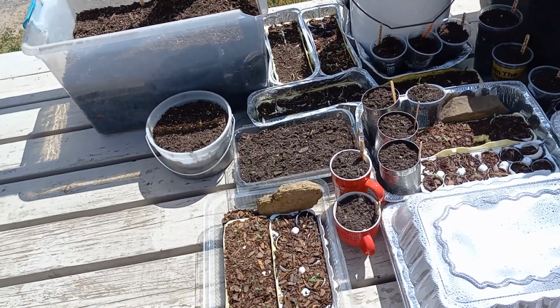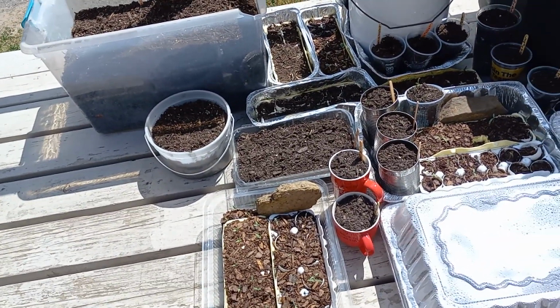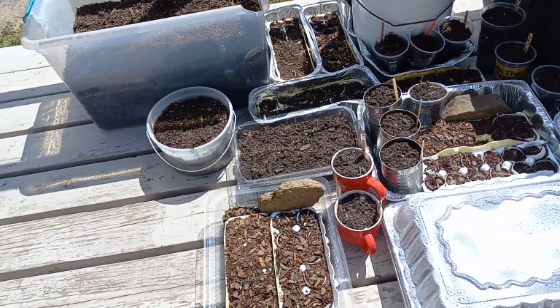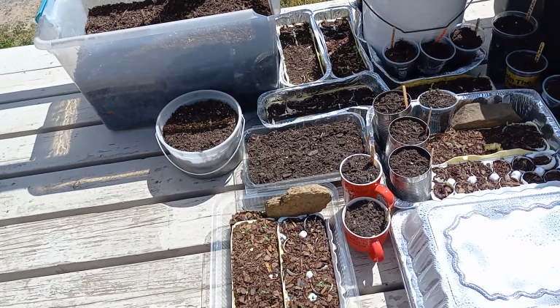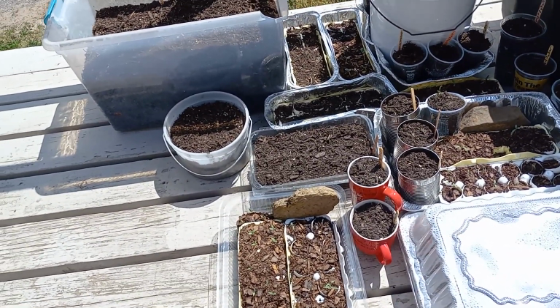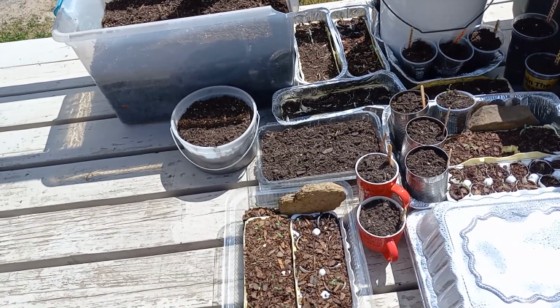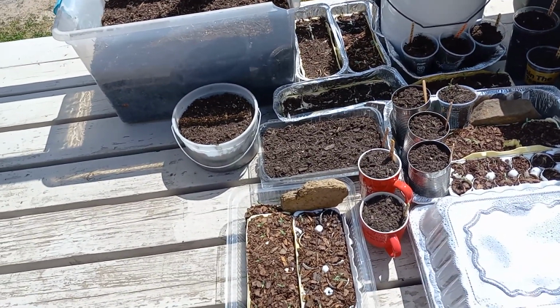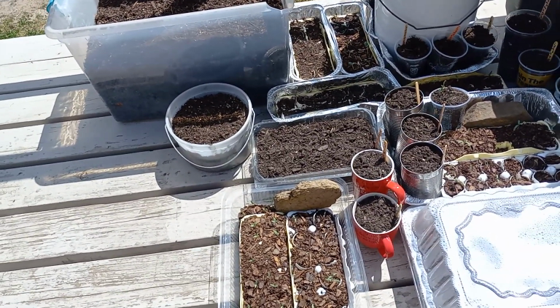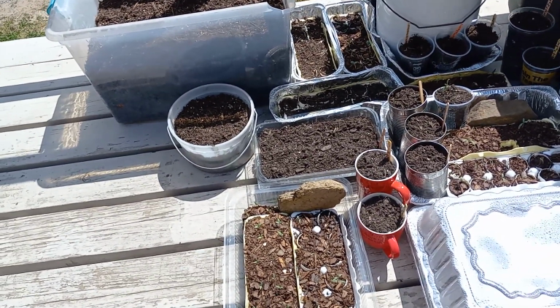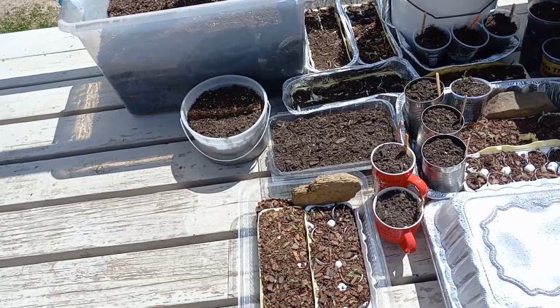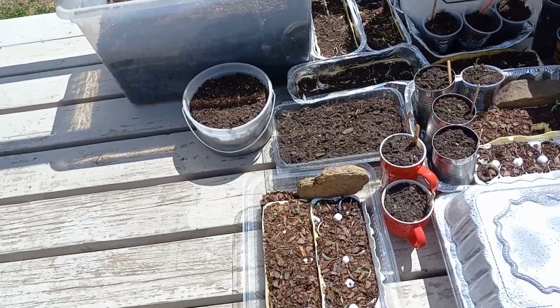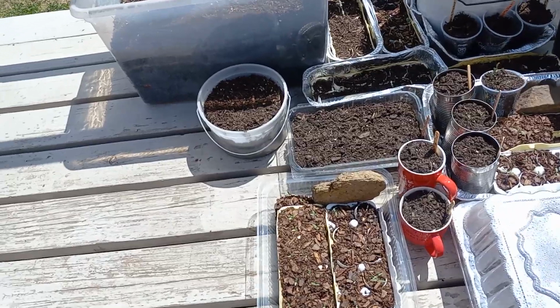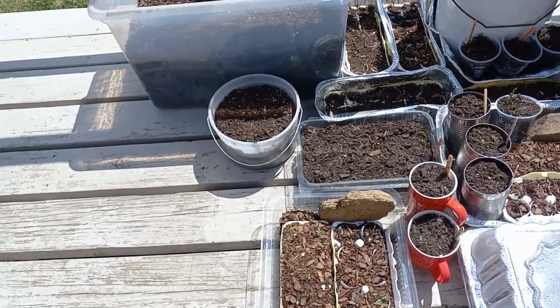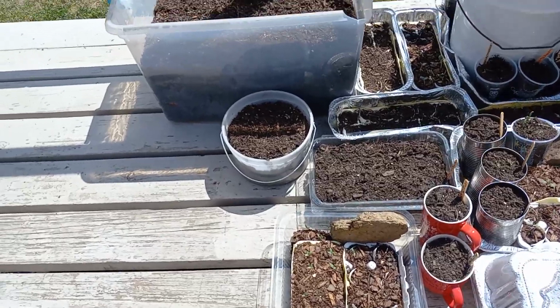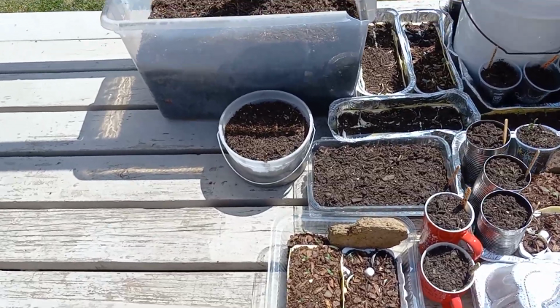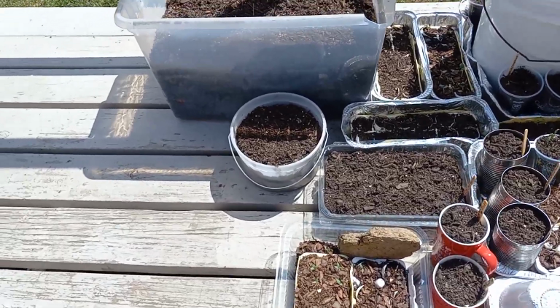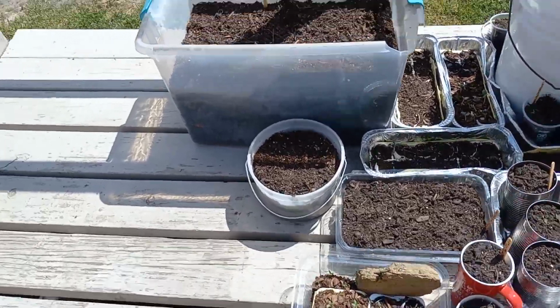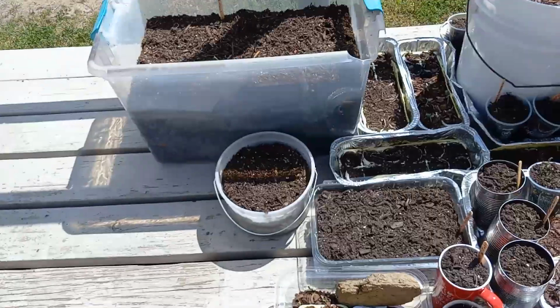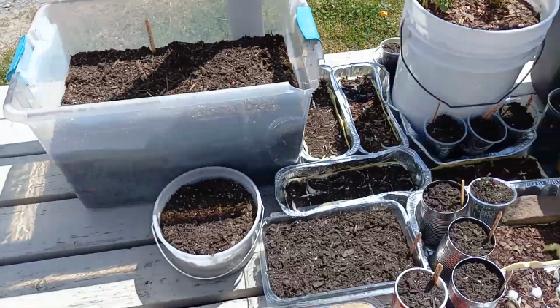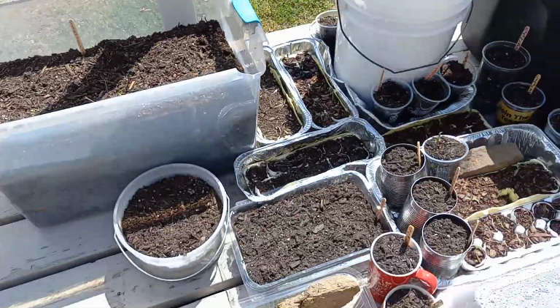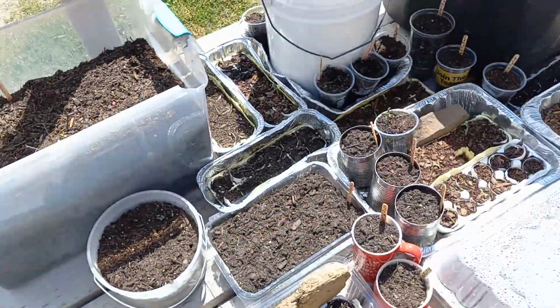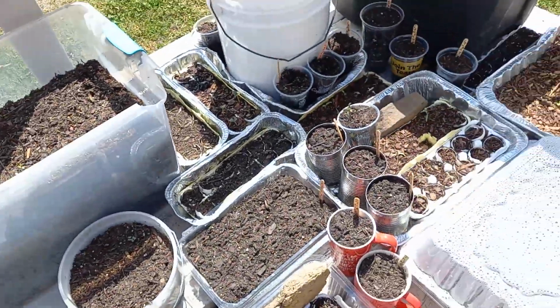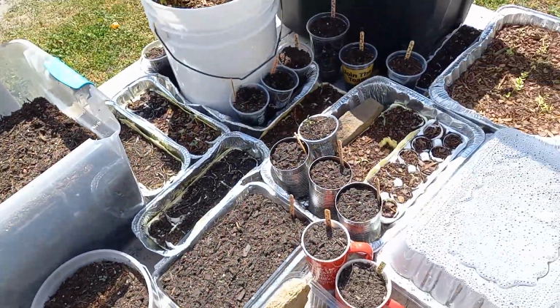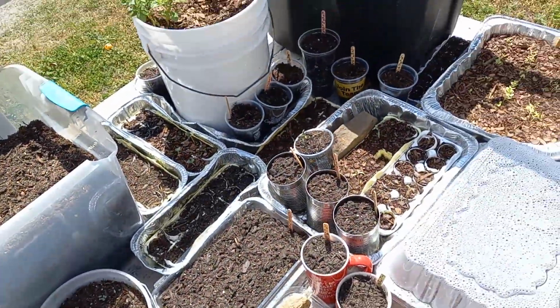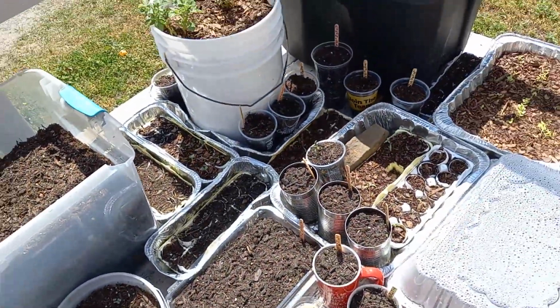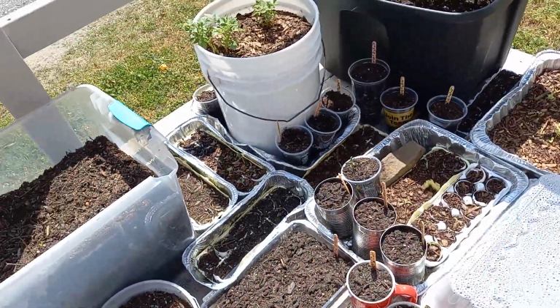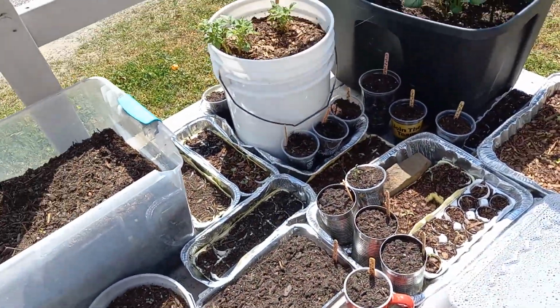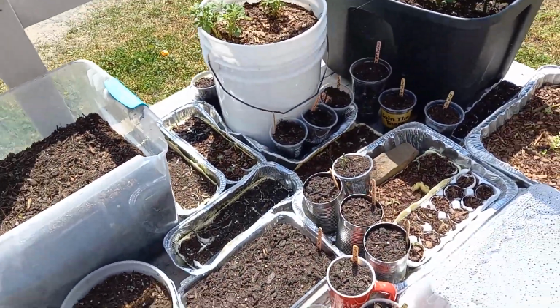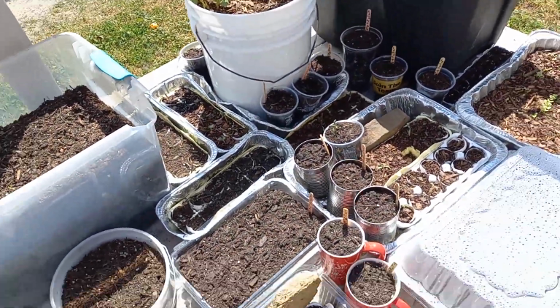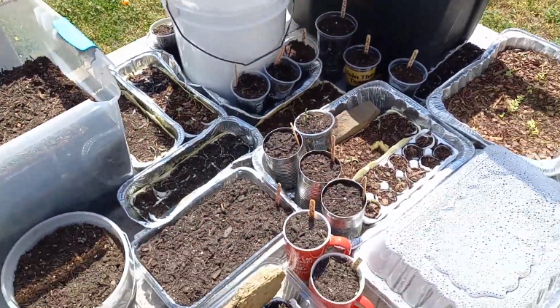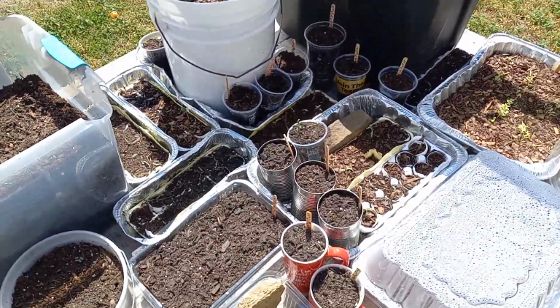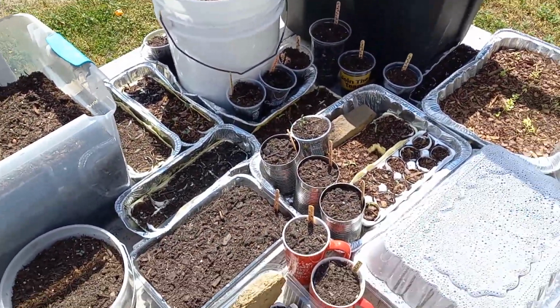I'm leaving them right in the eggshells, because that provides calcium and other nutrients for them.